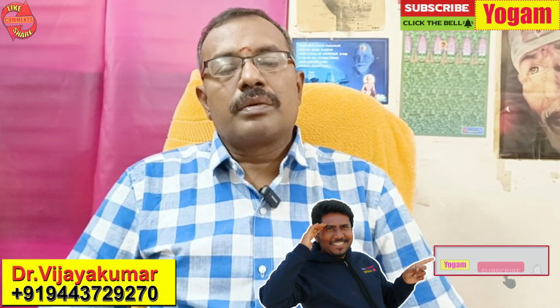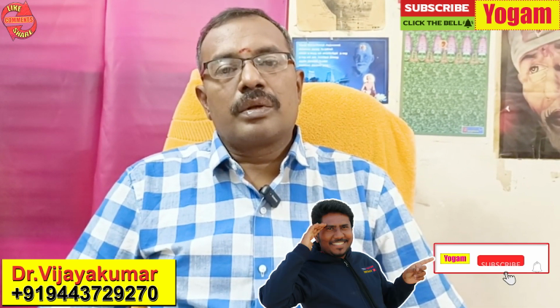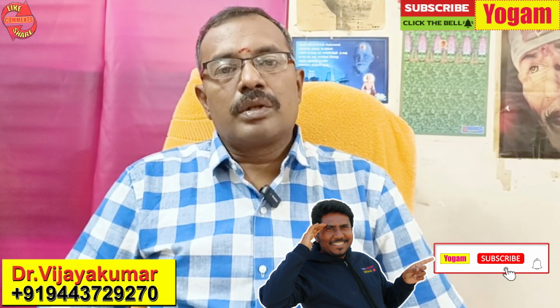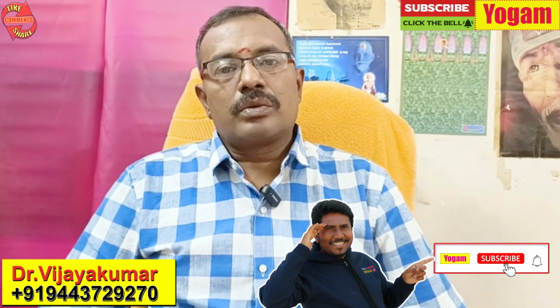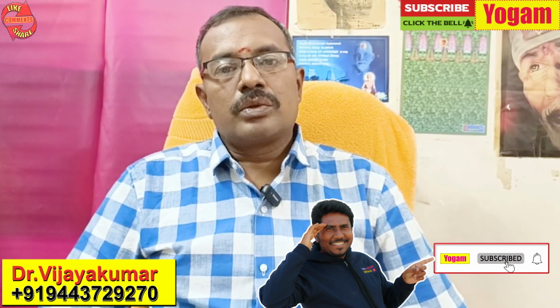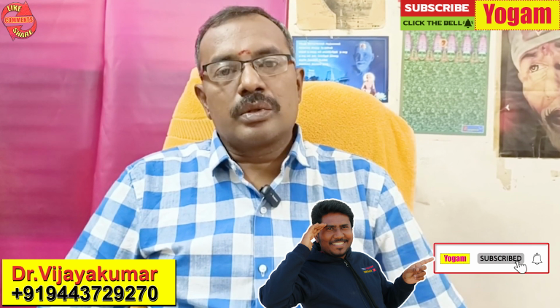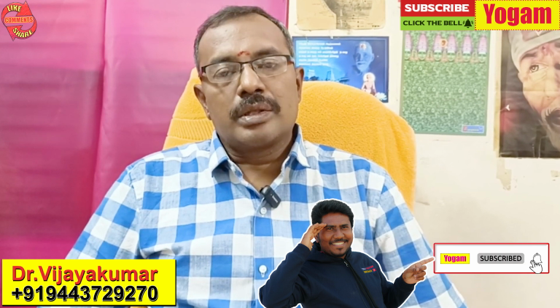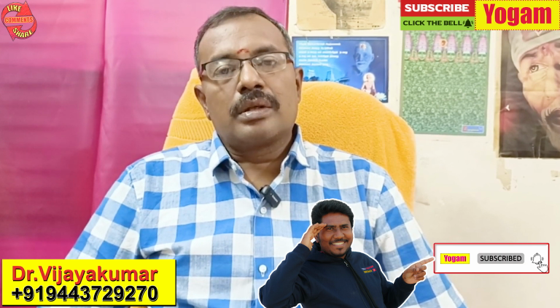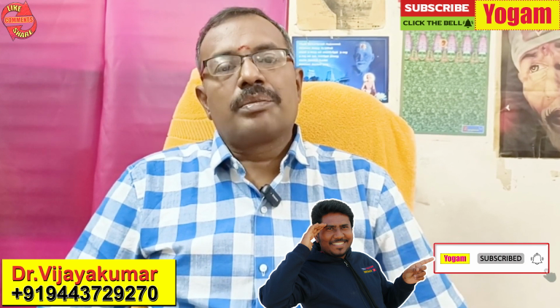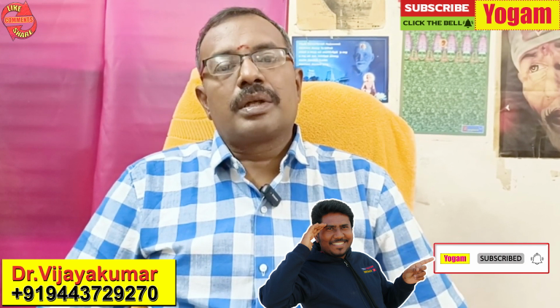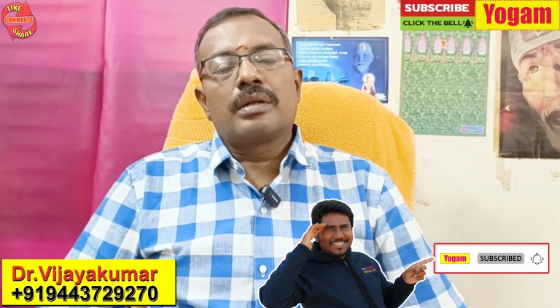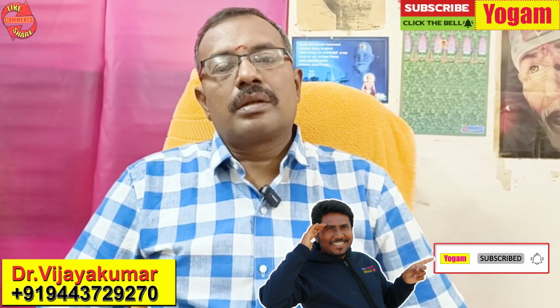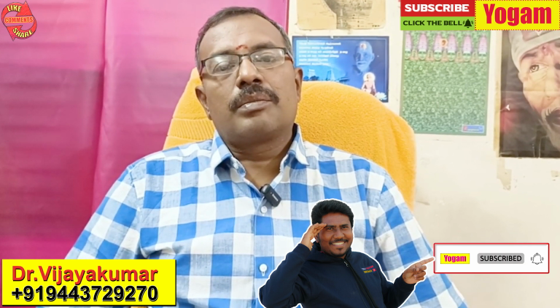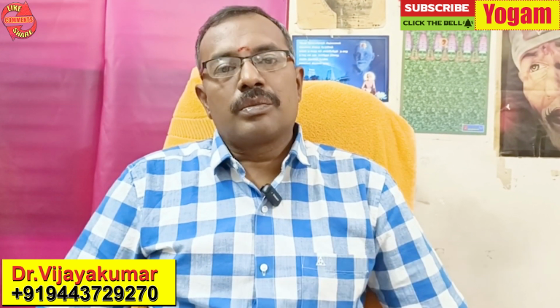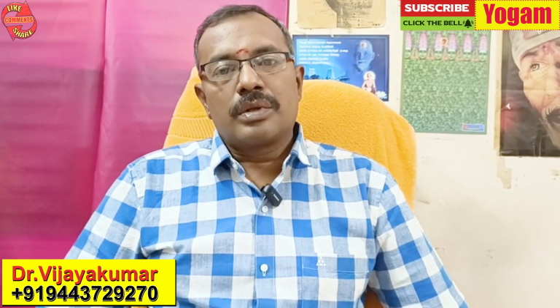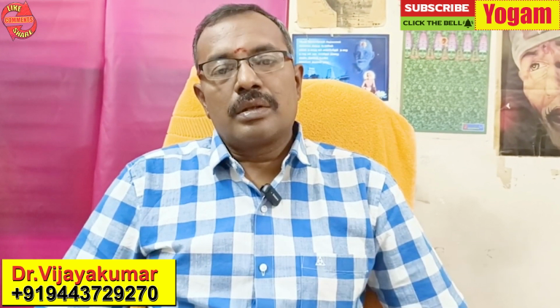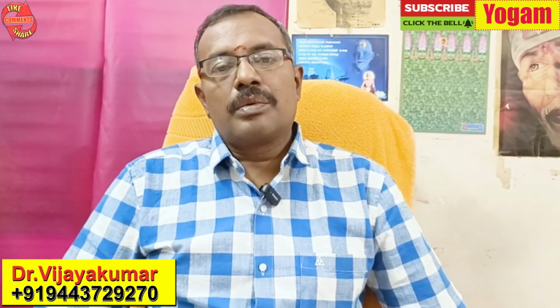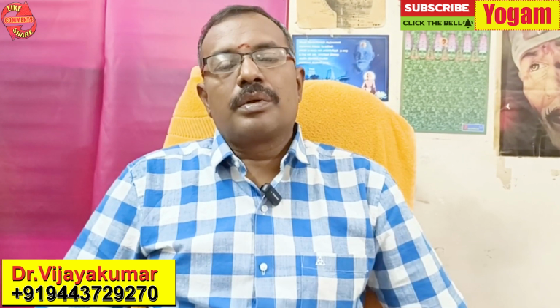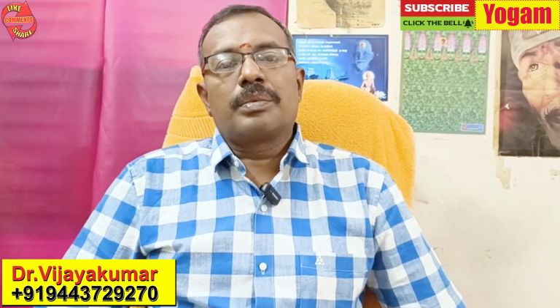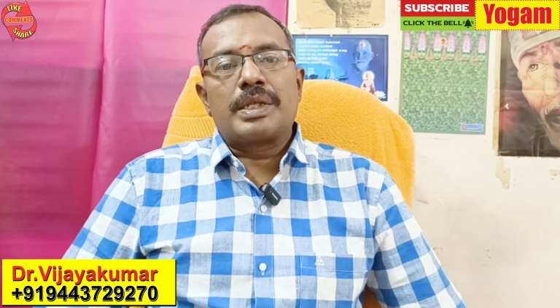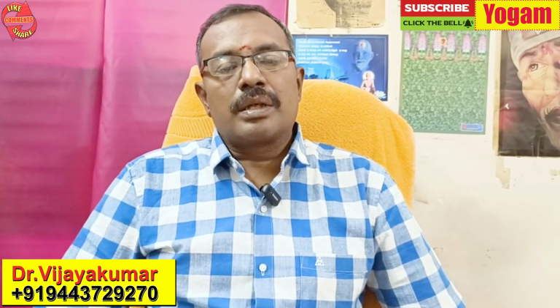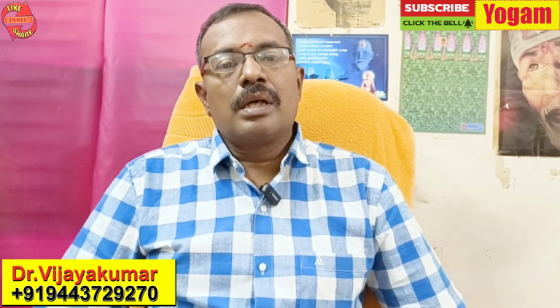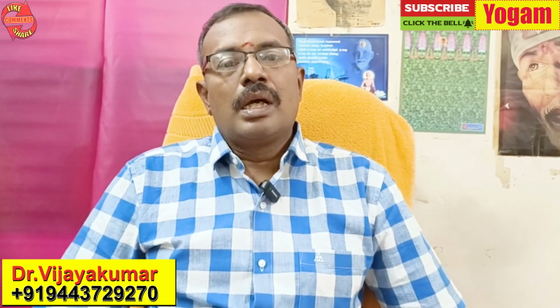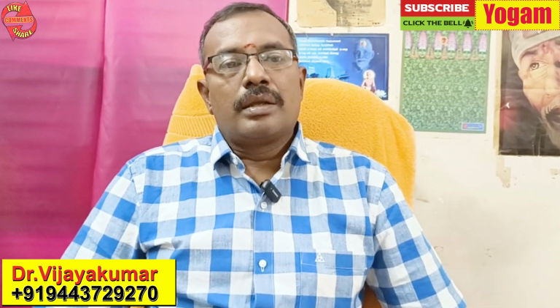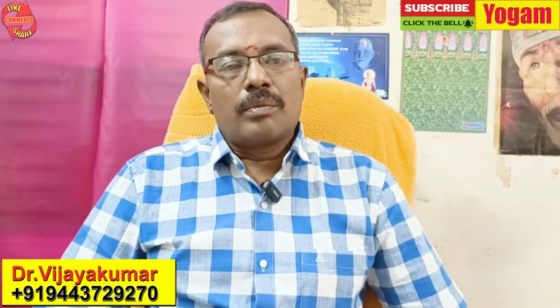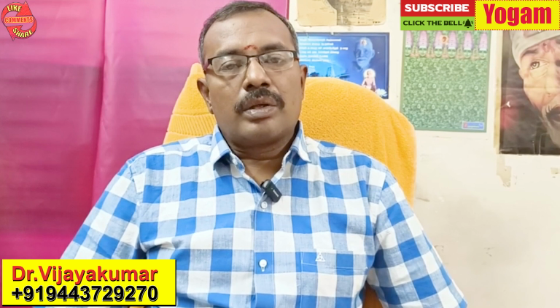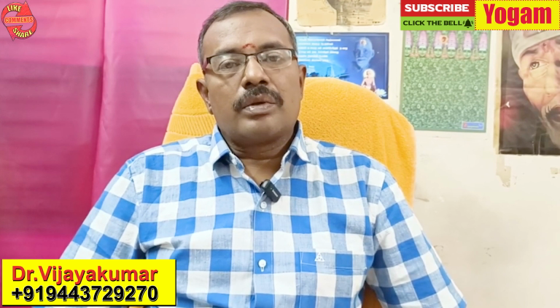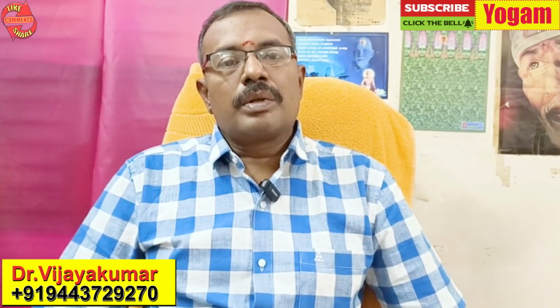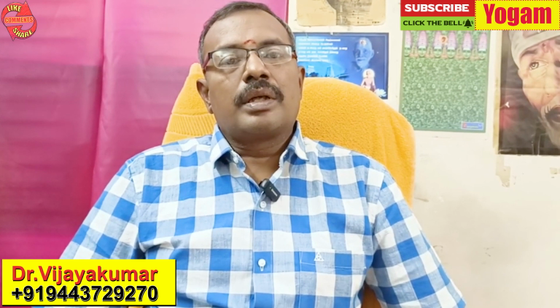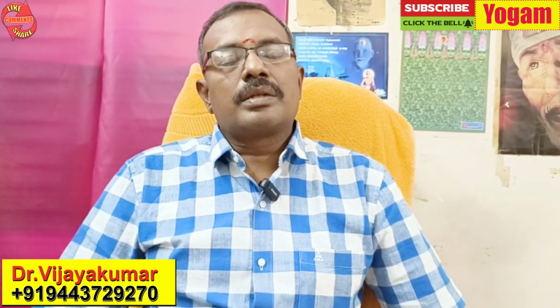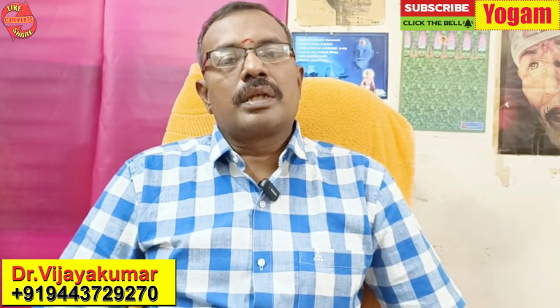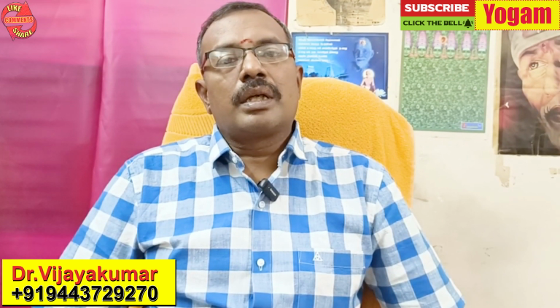Thank you so much for joining us and we'll see you in the next video.